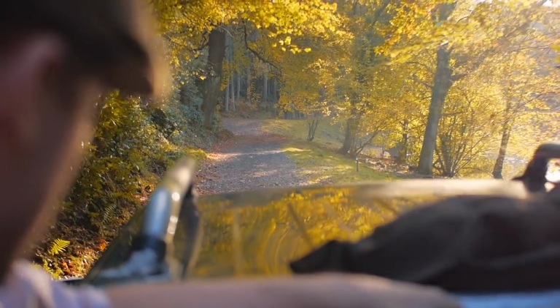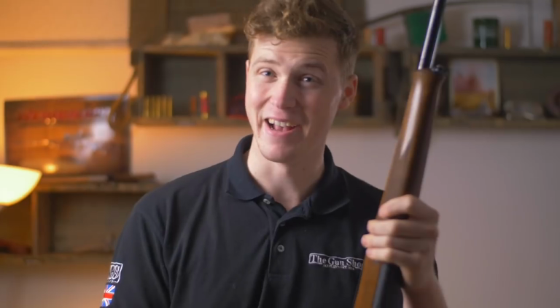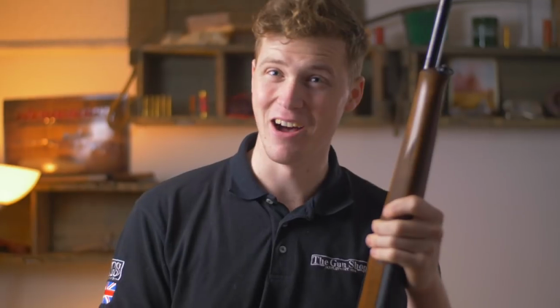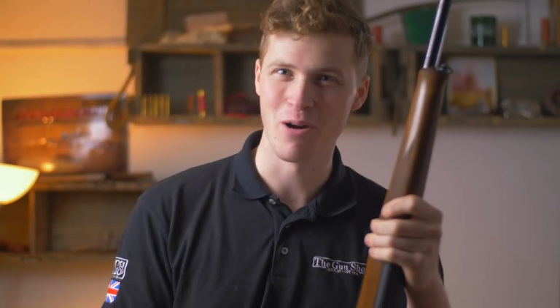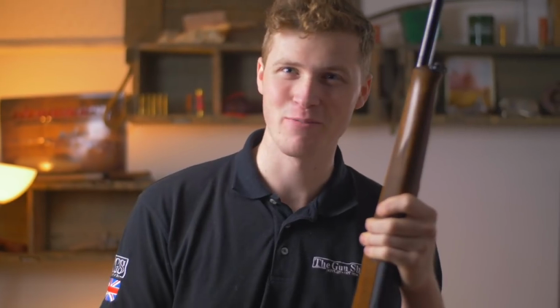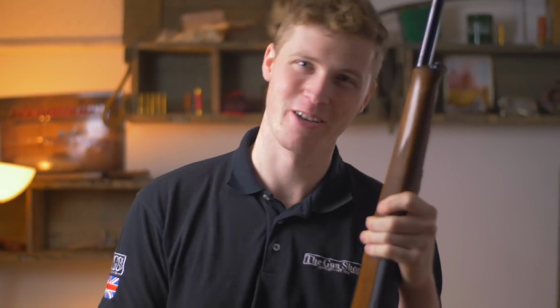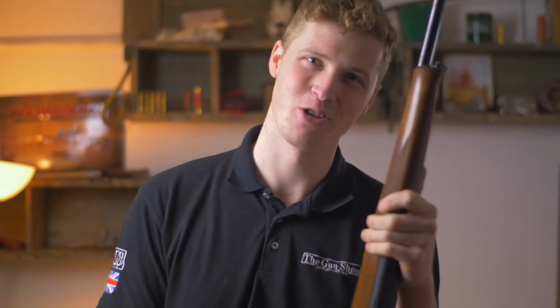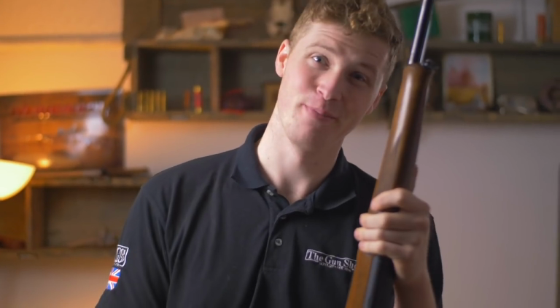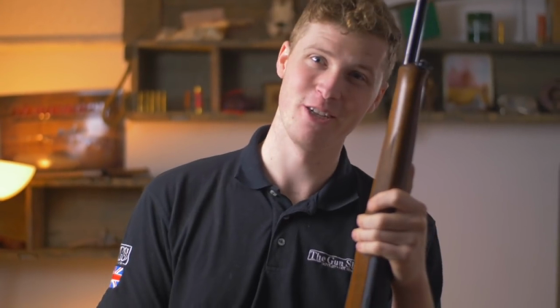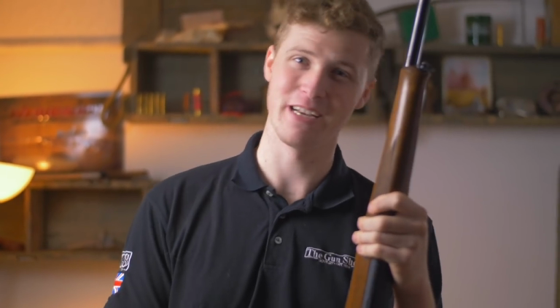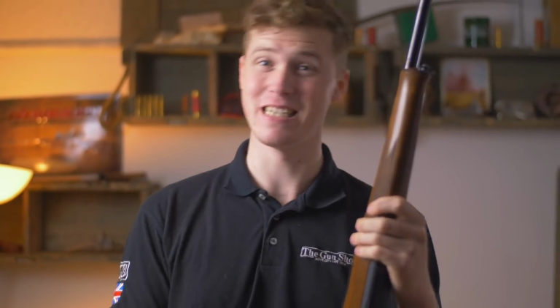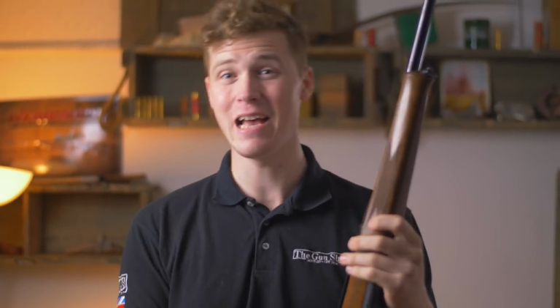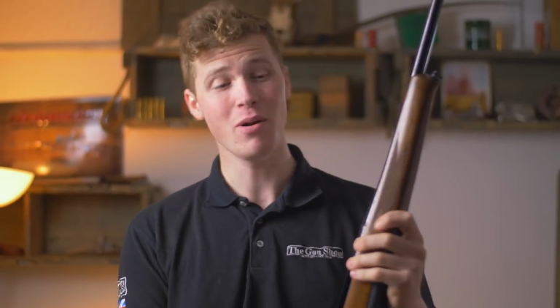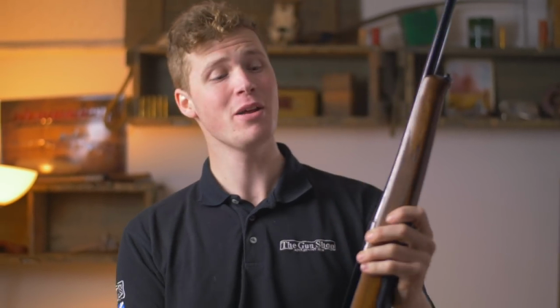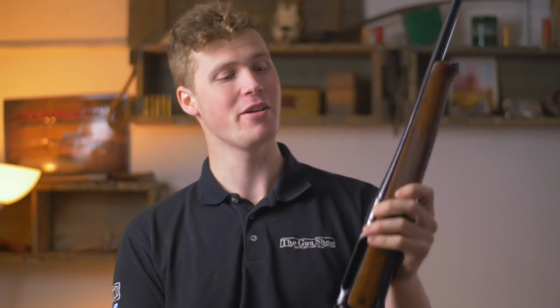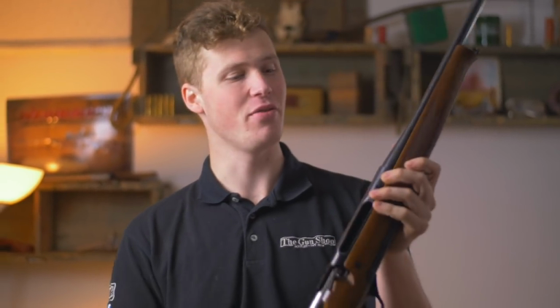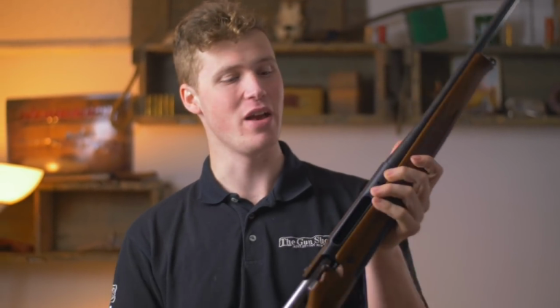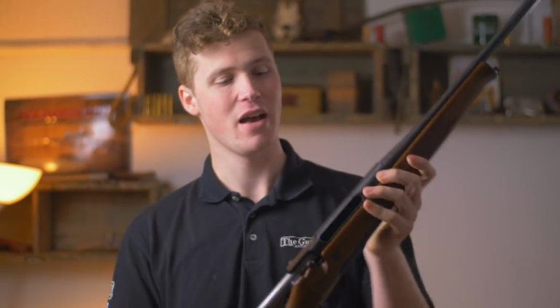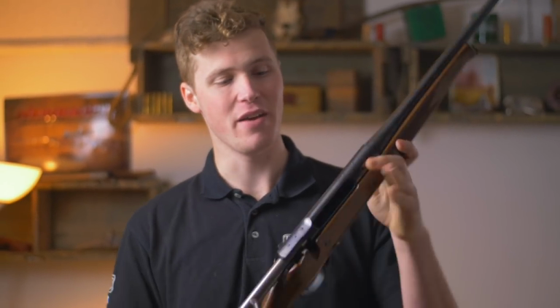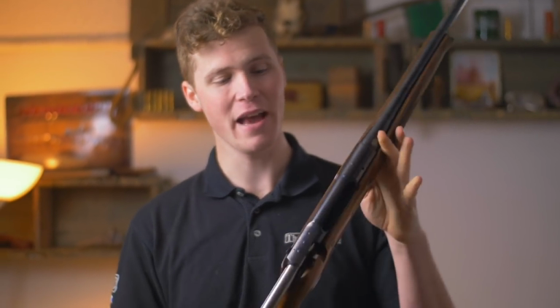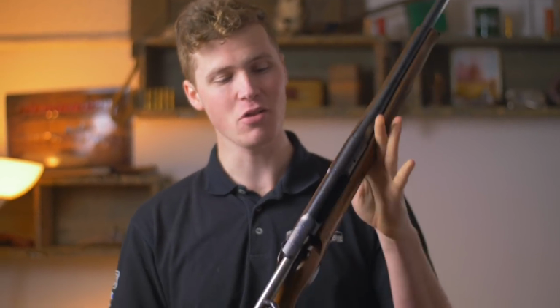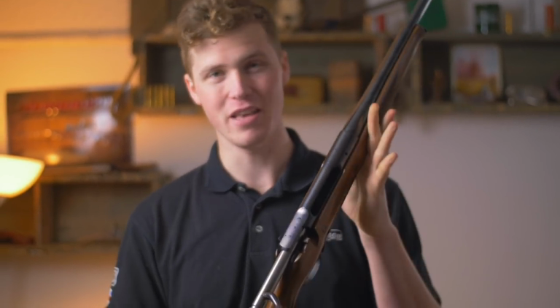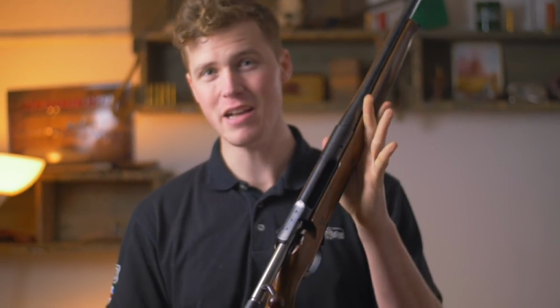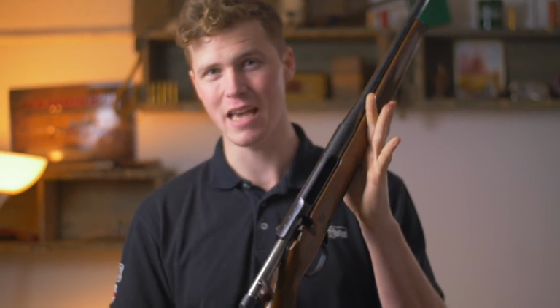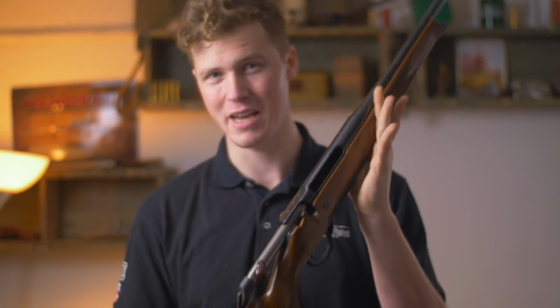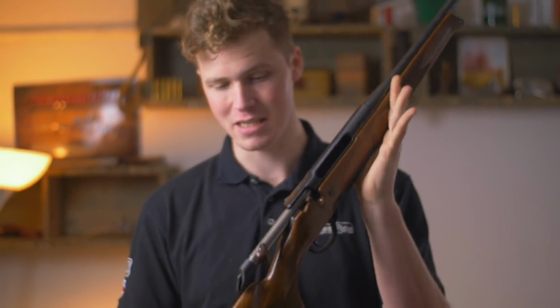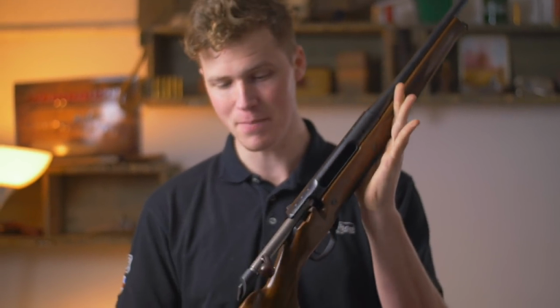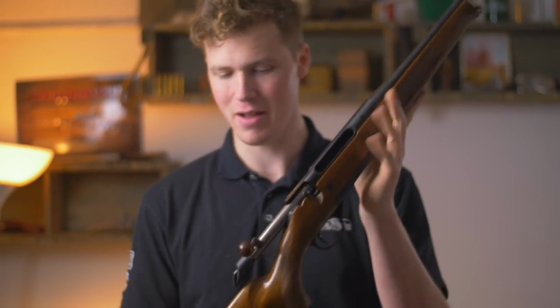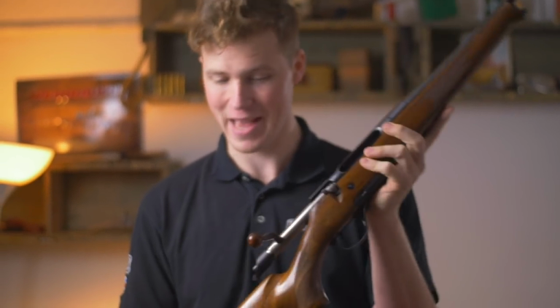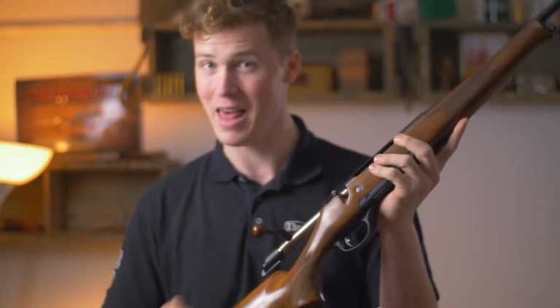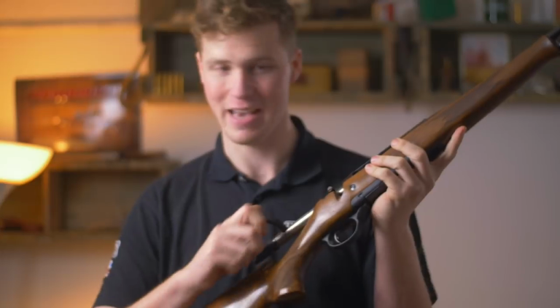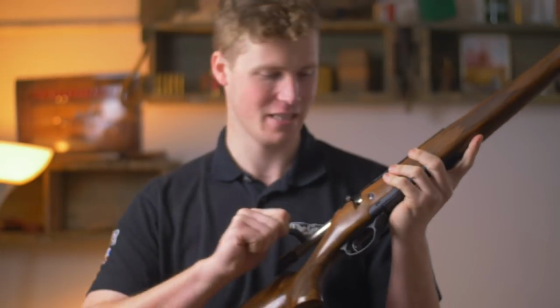Hey guys, welcome to the Gunshot with me Johnny. Today we're going to be looking at the Haenel Jaeger 10 Timber LX.